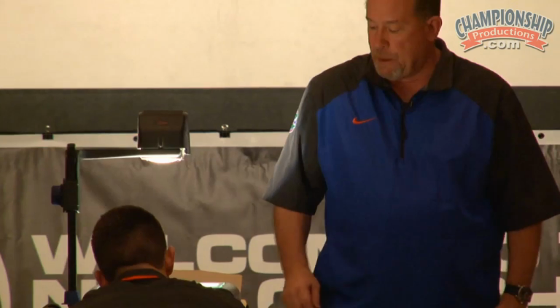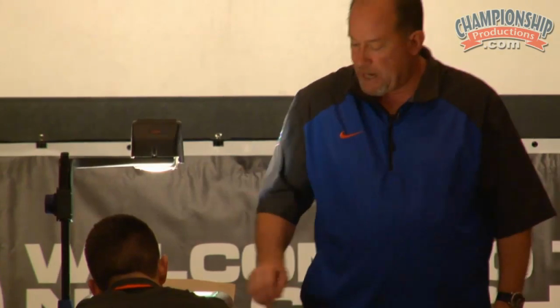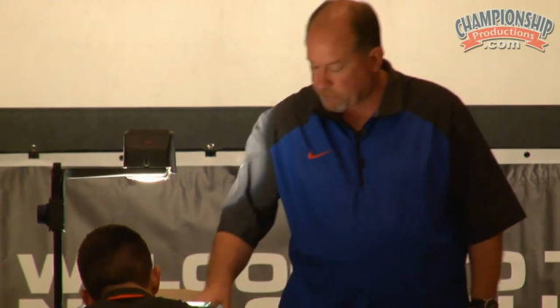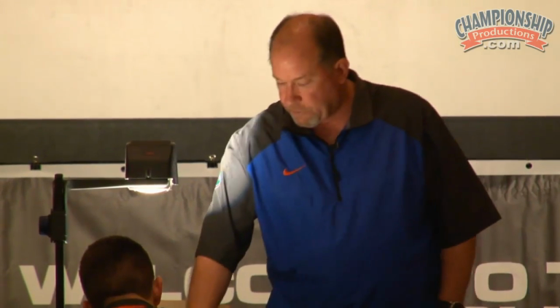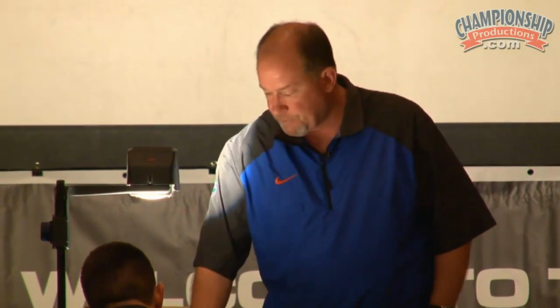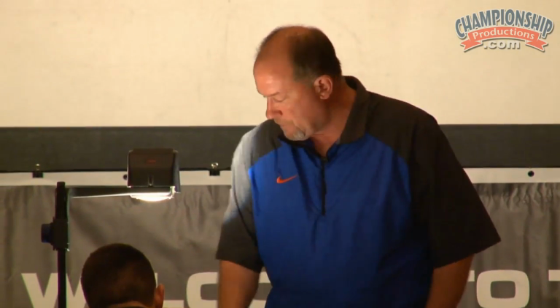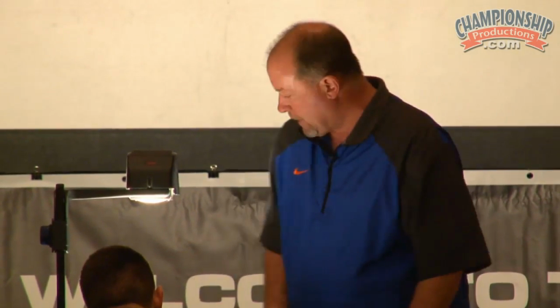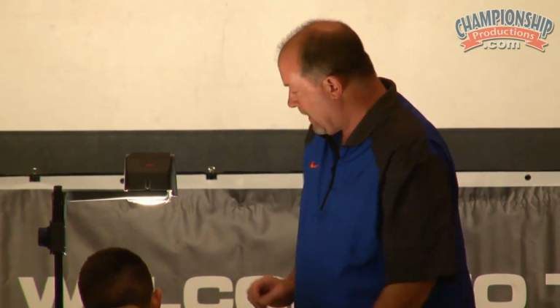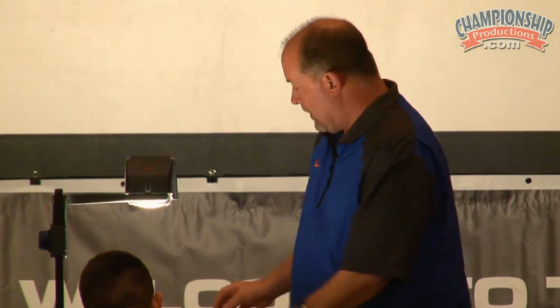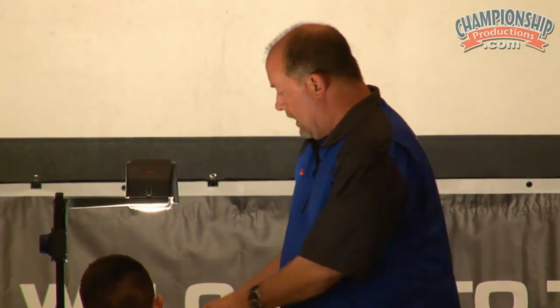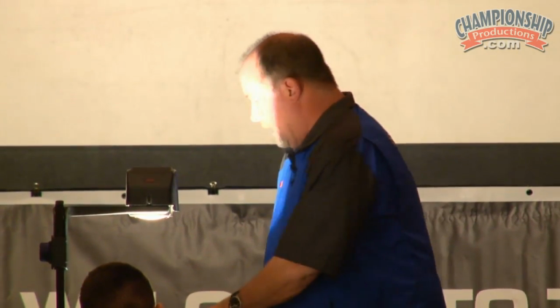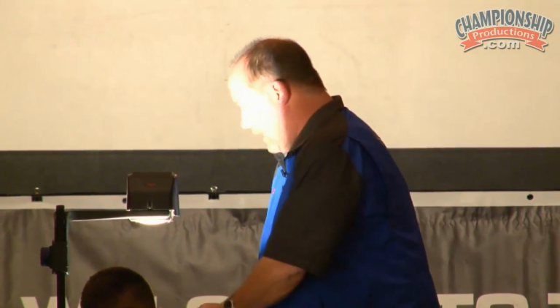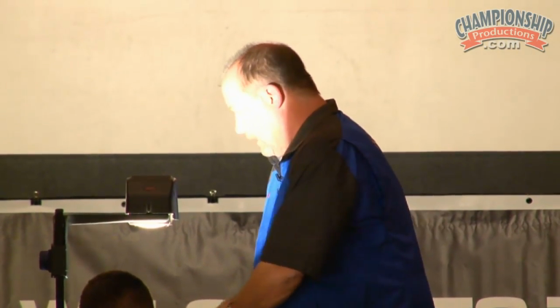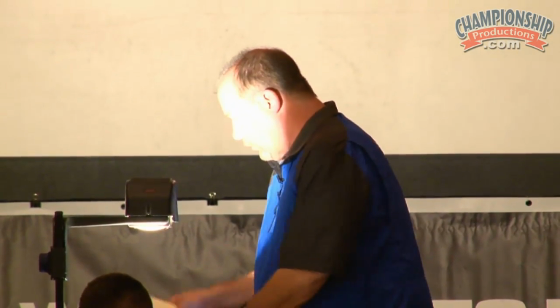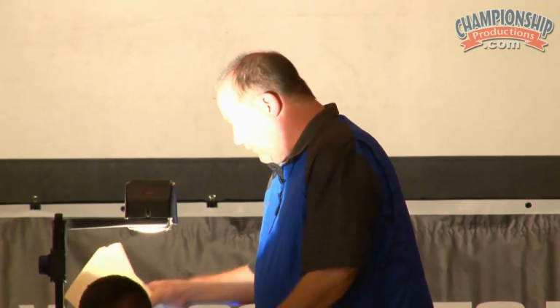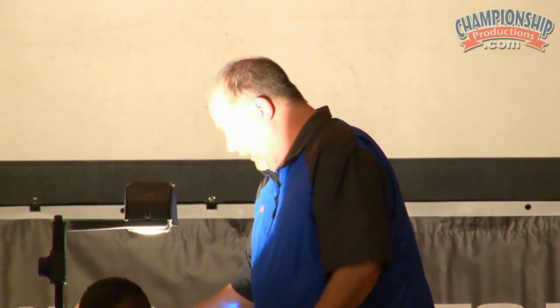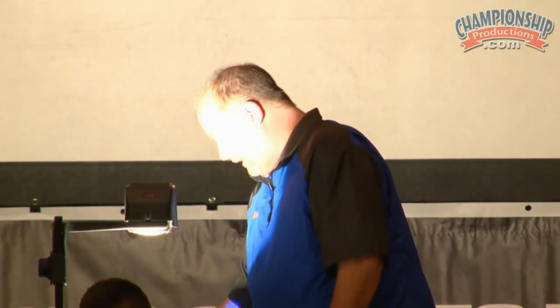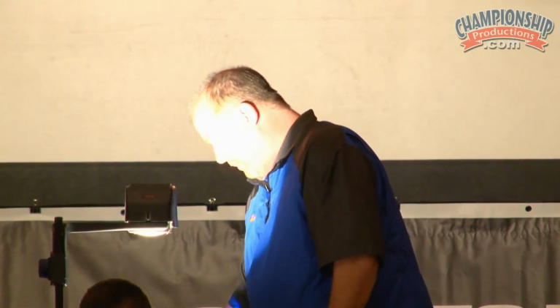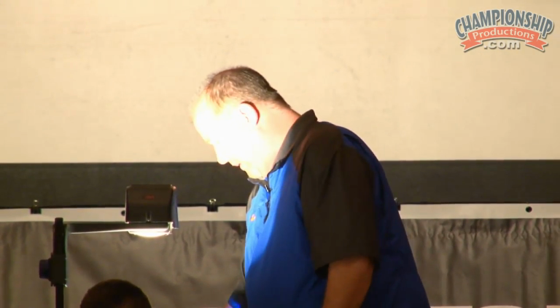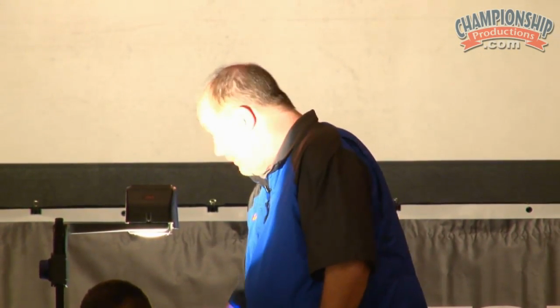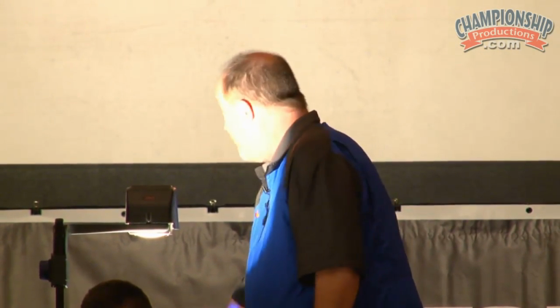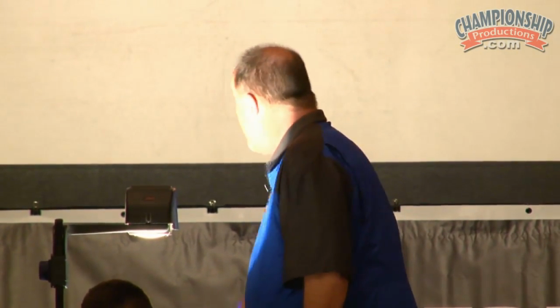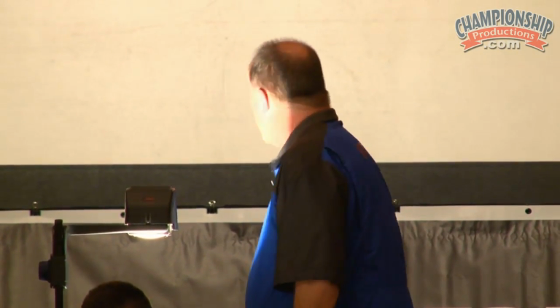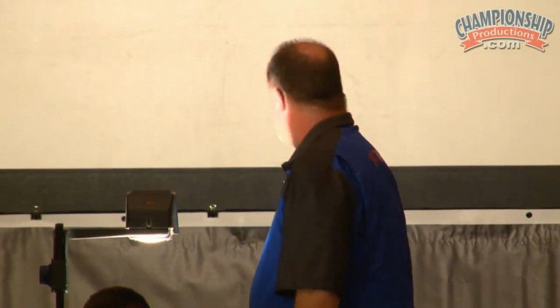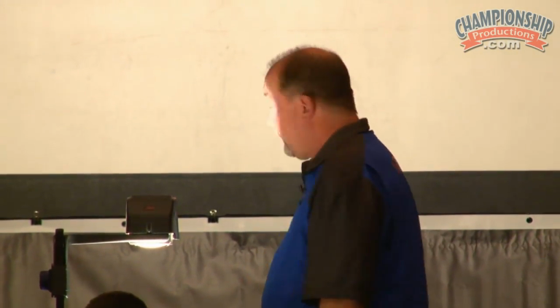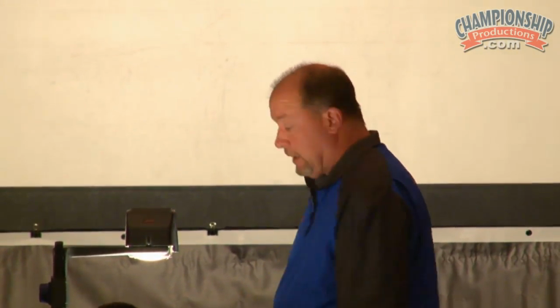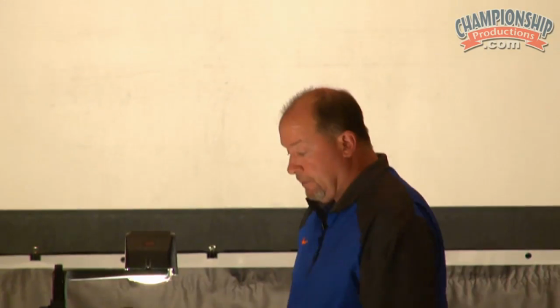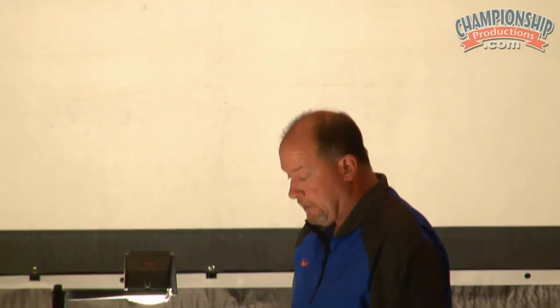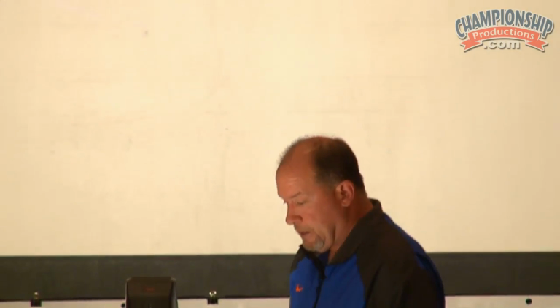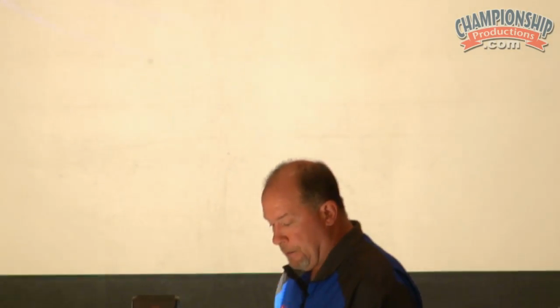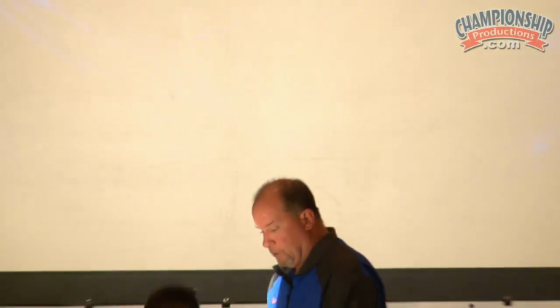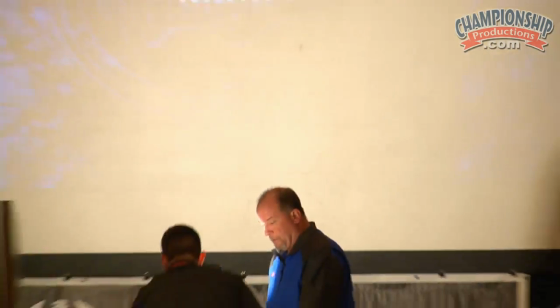All right, pass rush. Let's go, let's look at a tape then. This may help you a little bit.